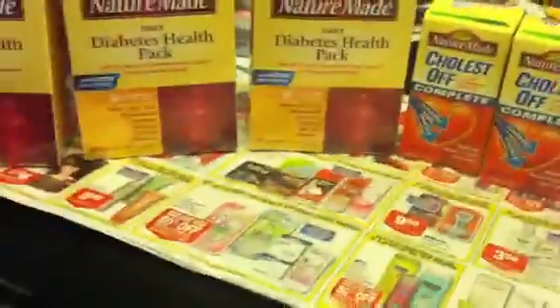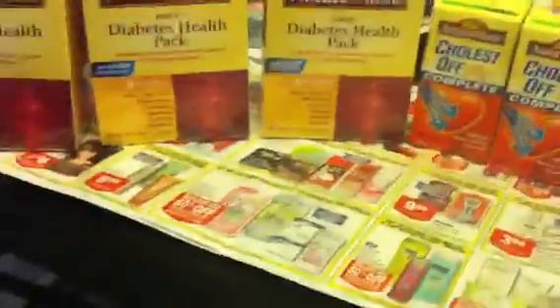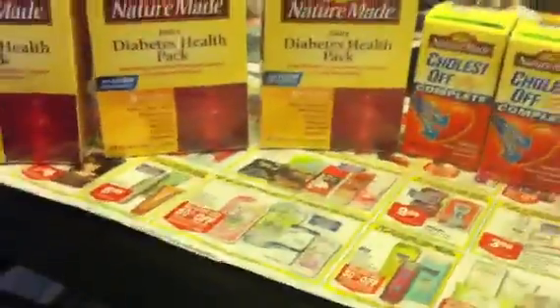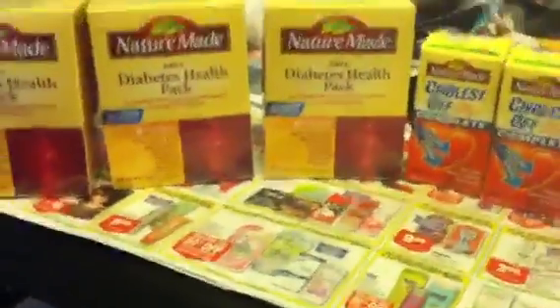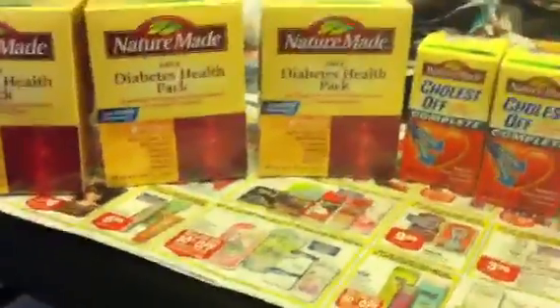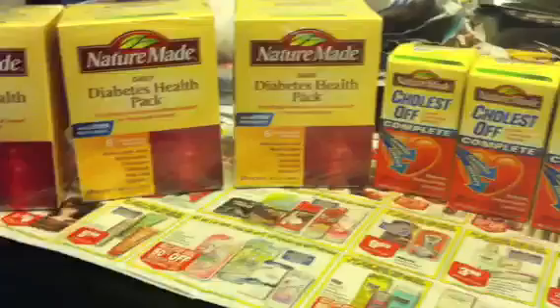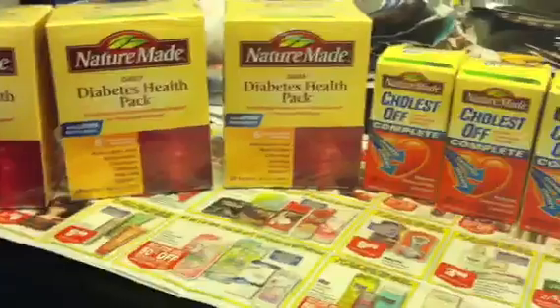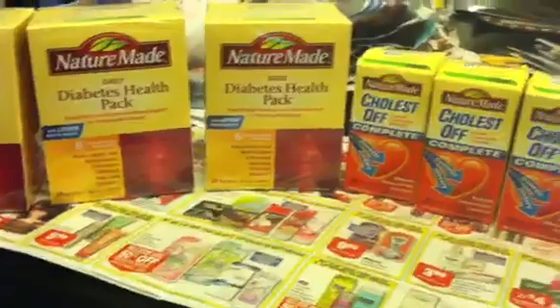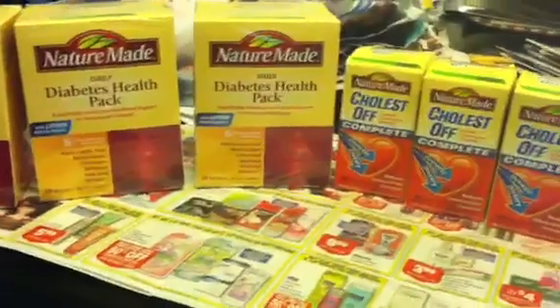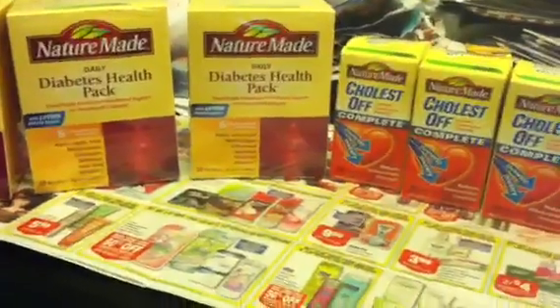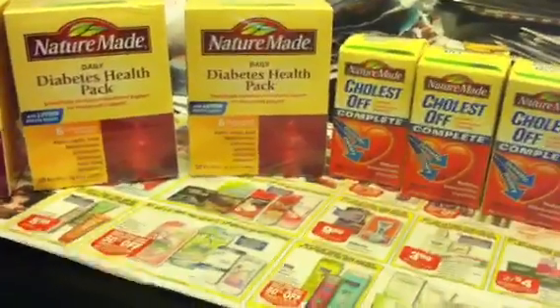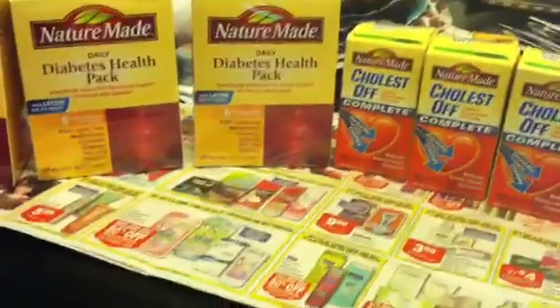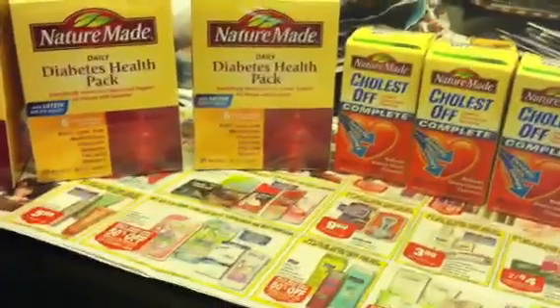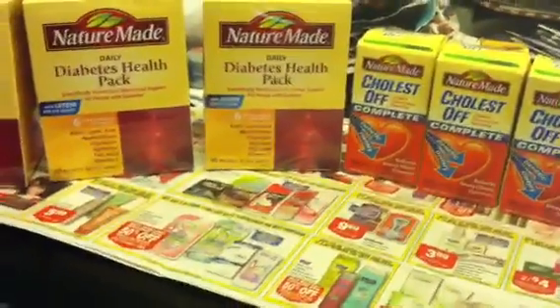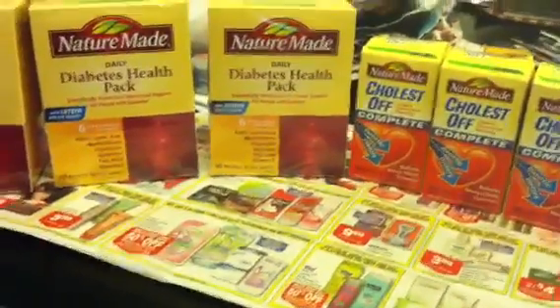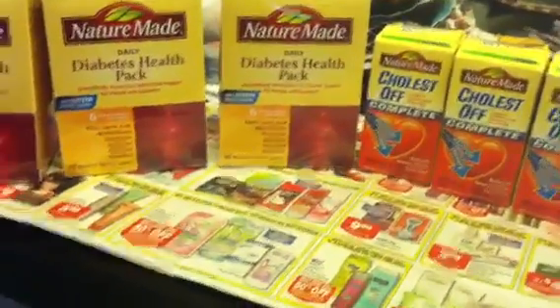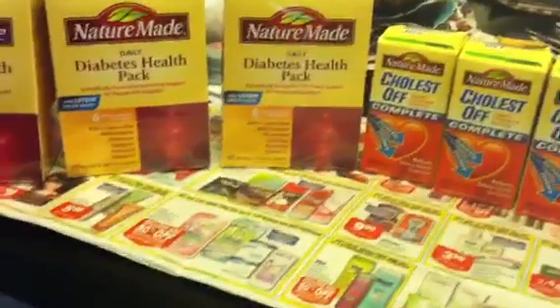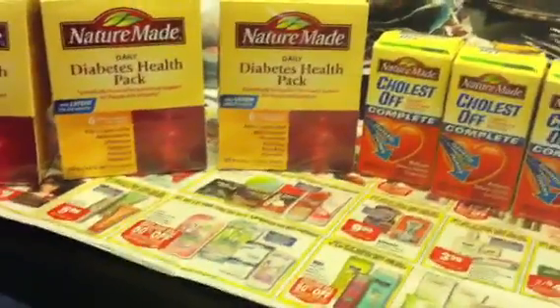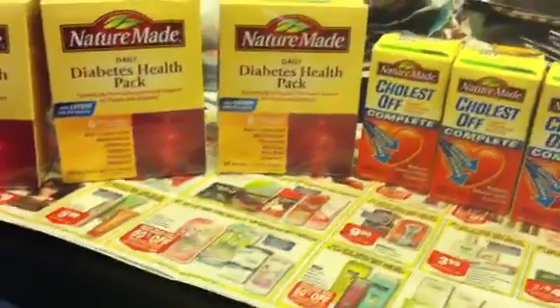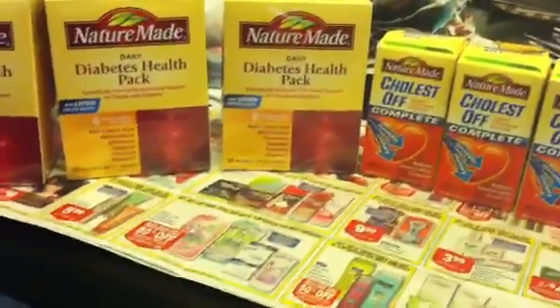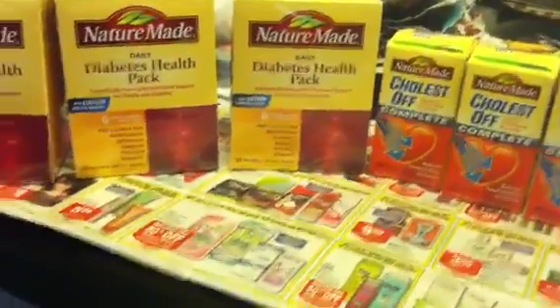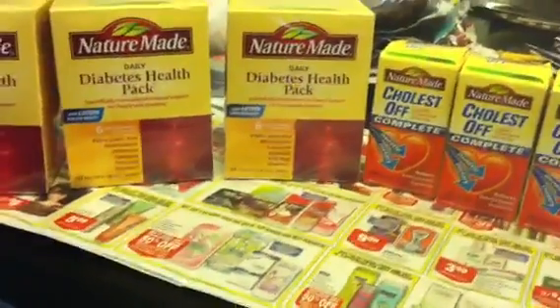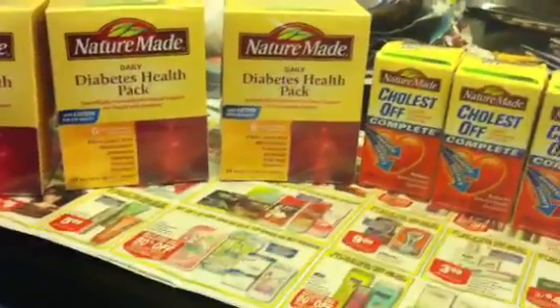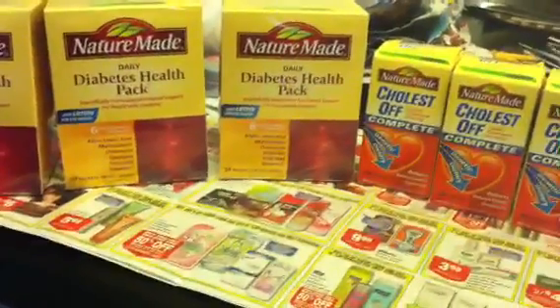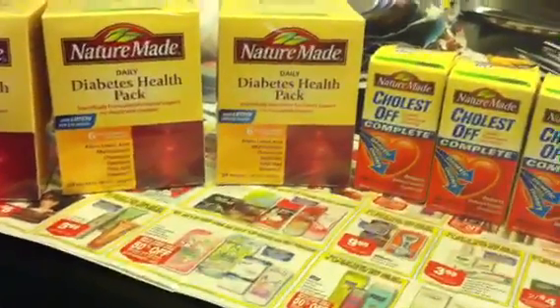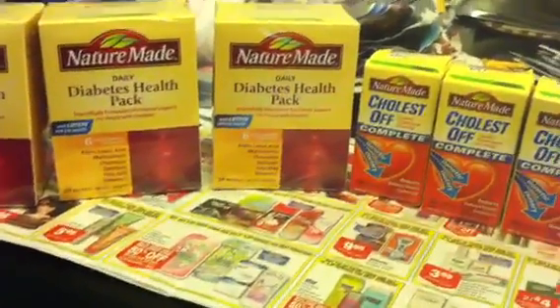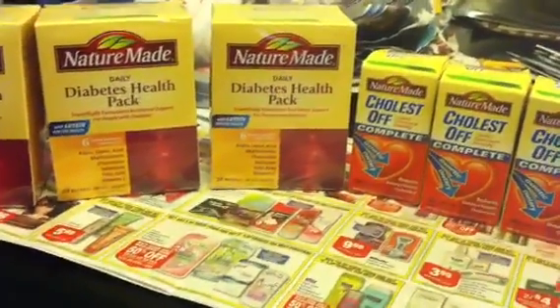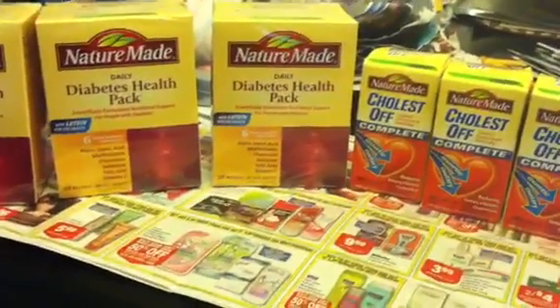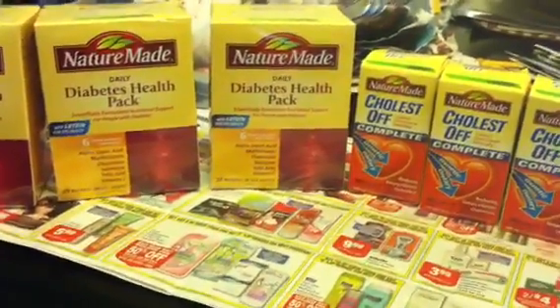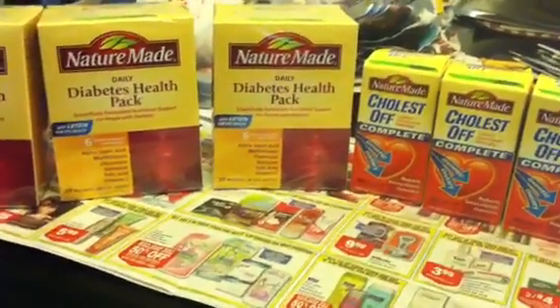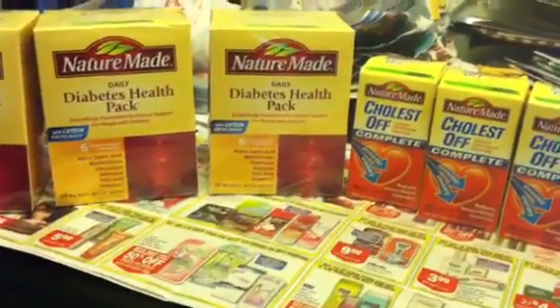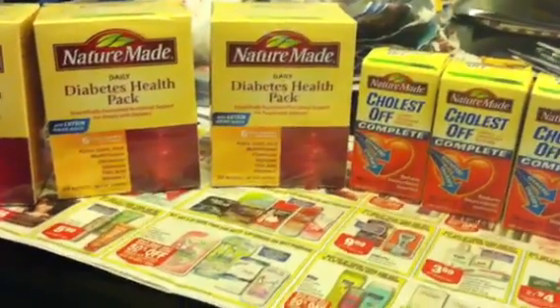I just wanted to come on and remind you guys about the NatureMade rewards. See you guys in the next video. Happy shopping, happy savings. Bye!